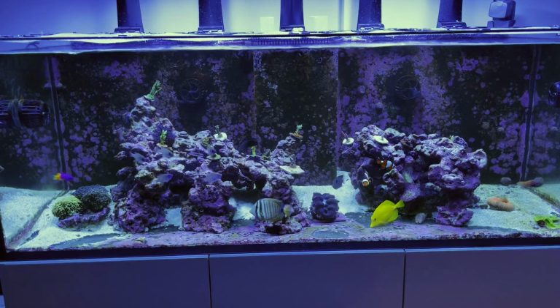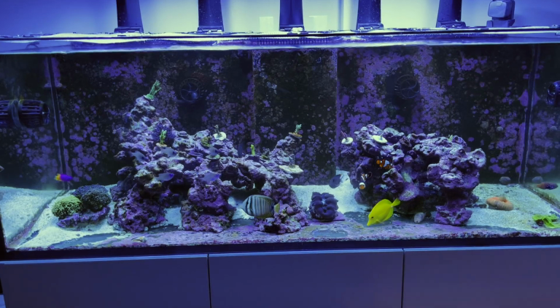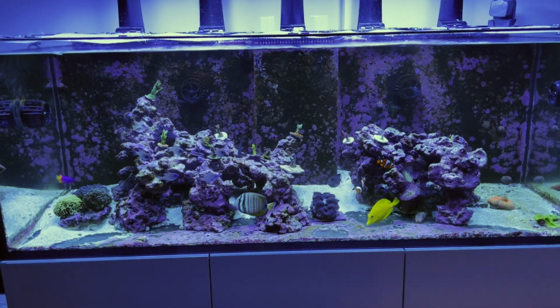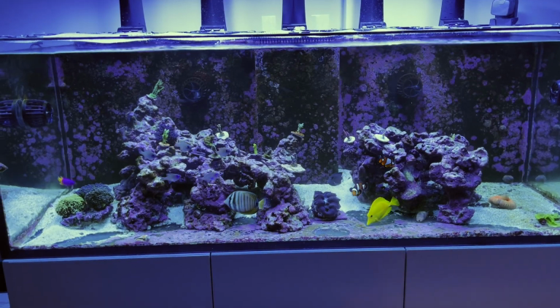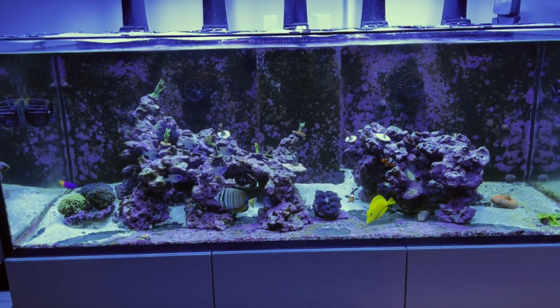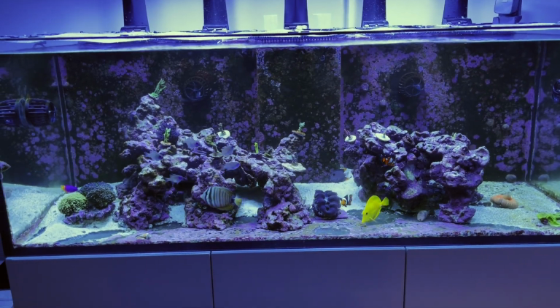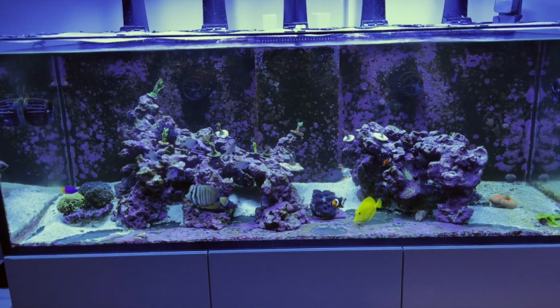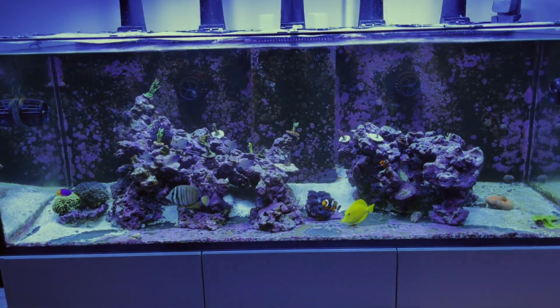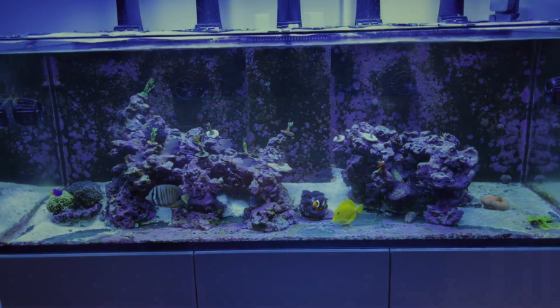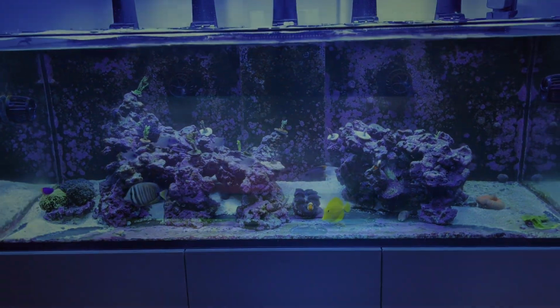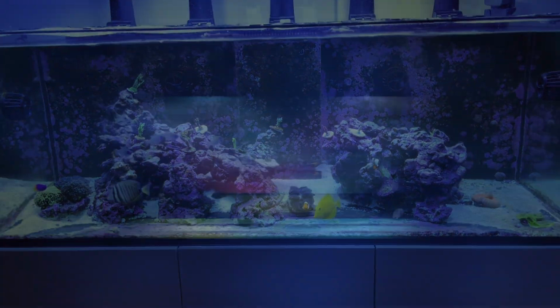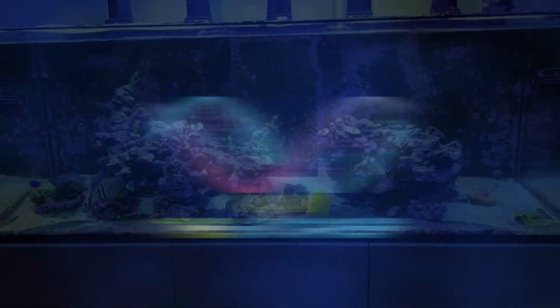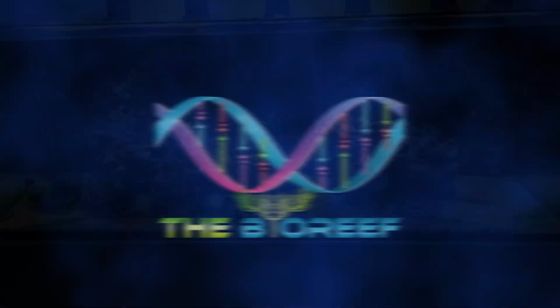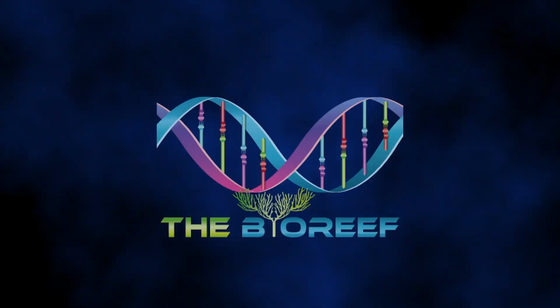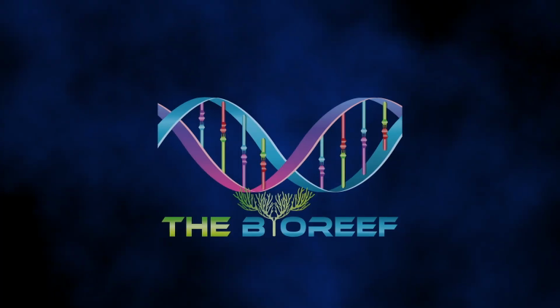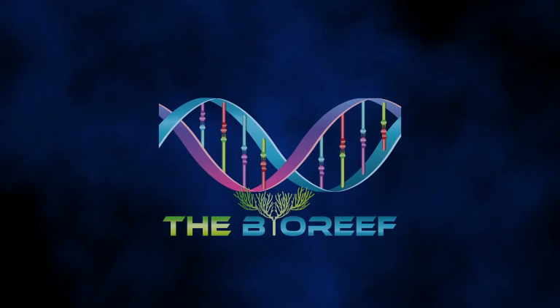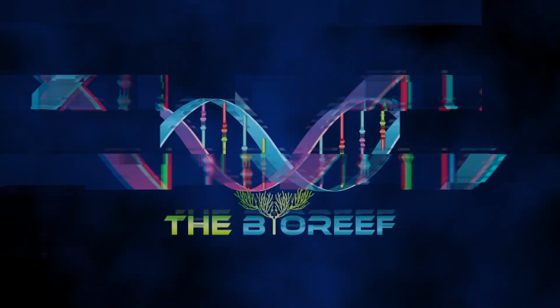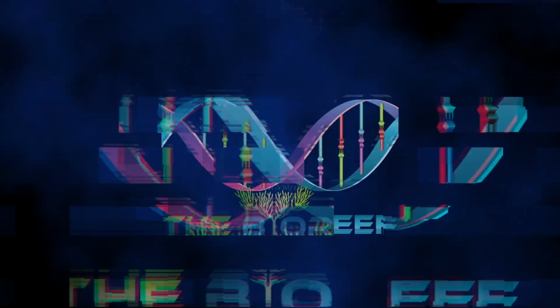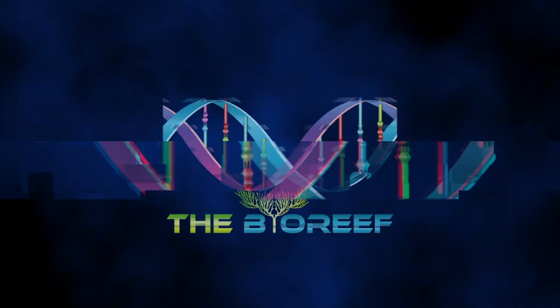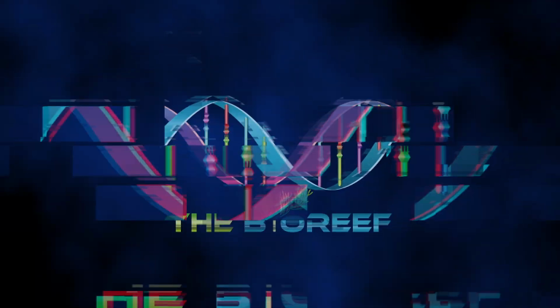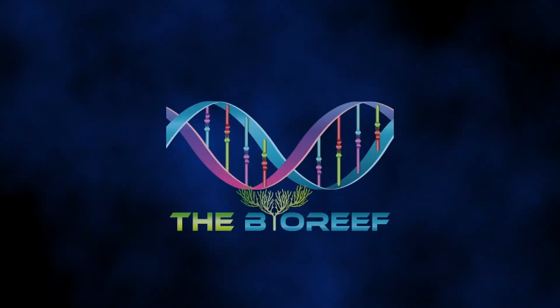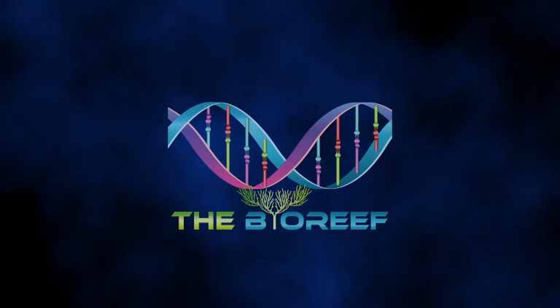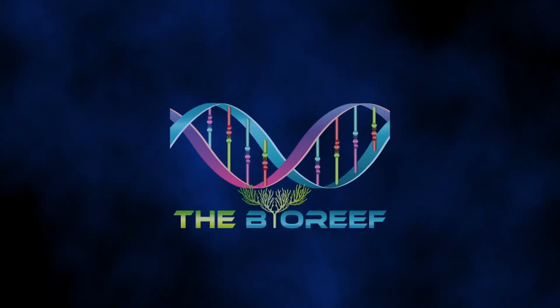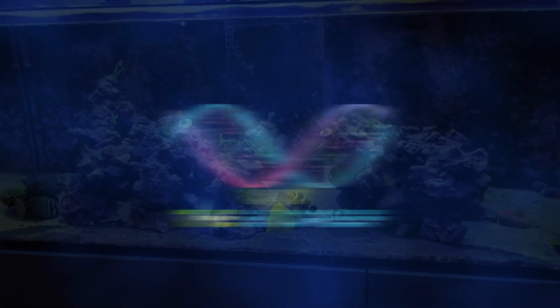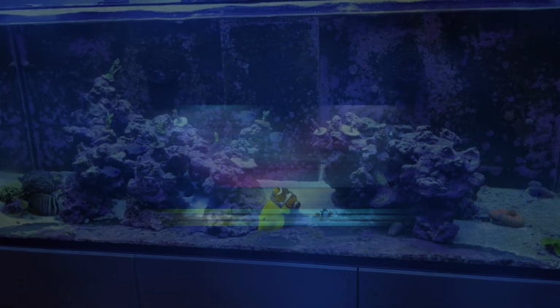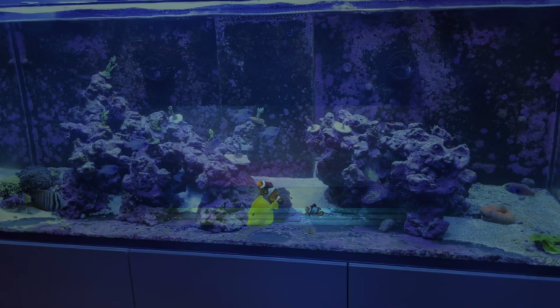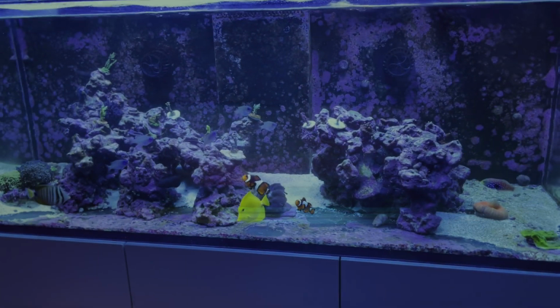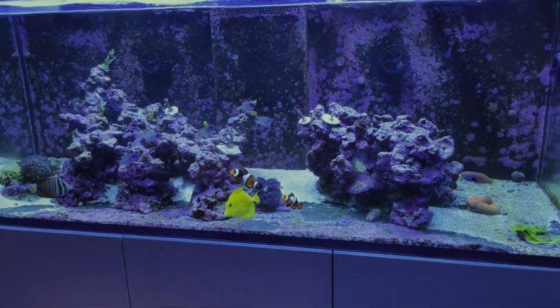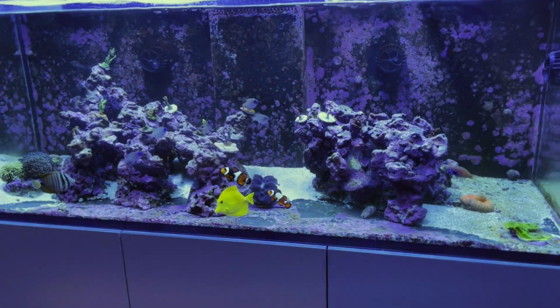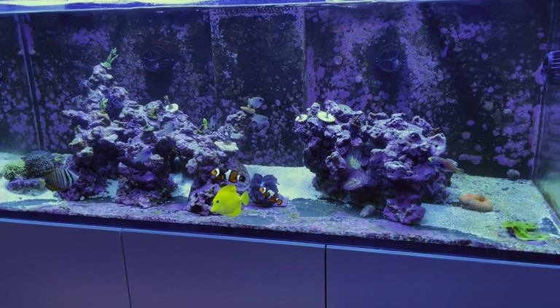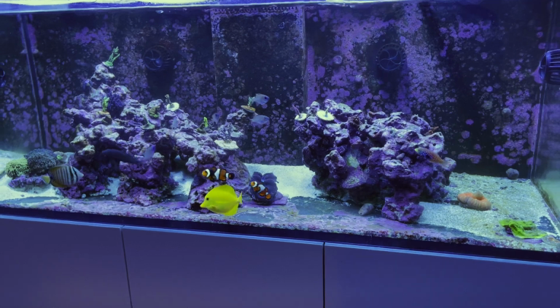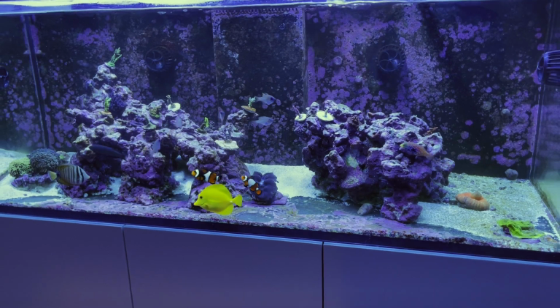Hello and welcome back everybody to the Bioreef. A very long overdue update on the Waterbox 180.